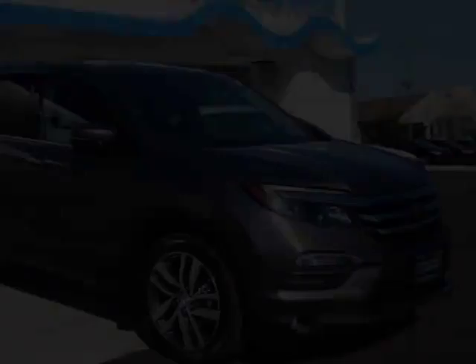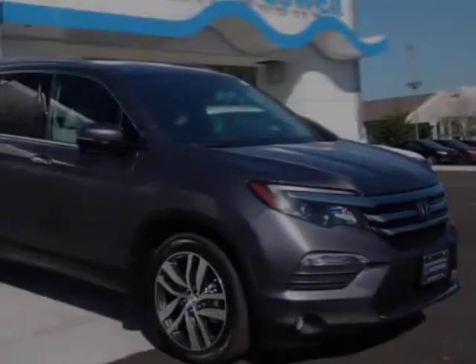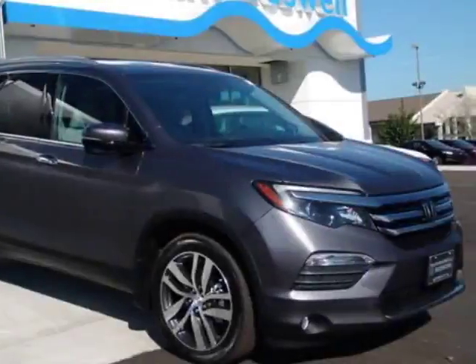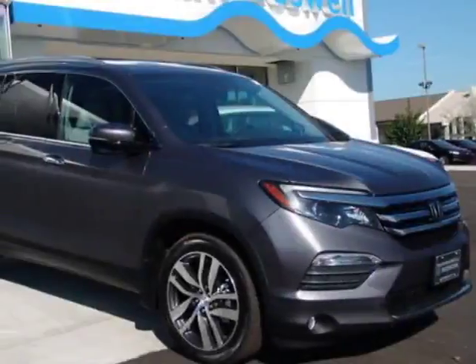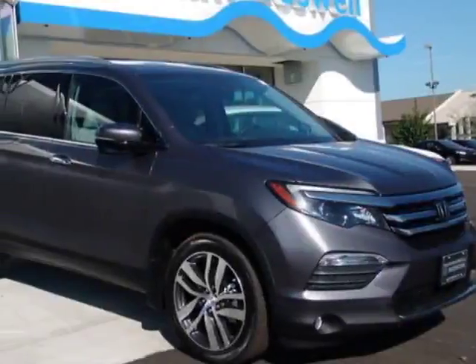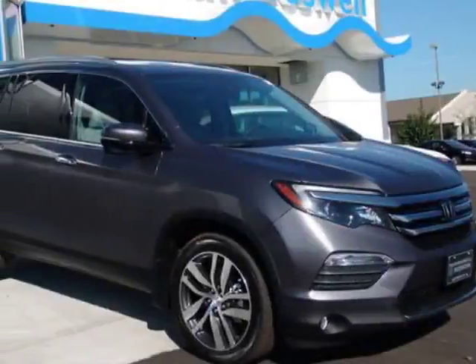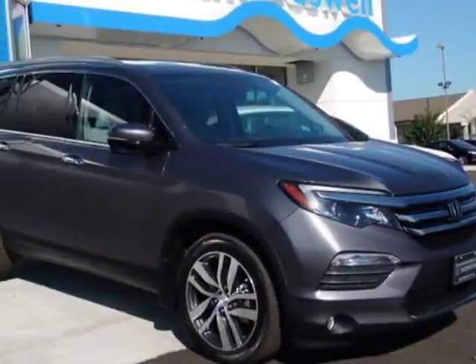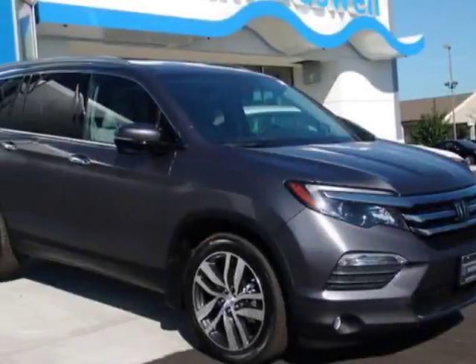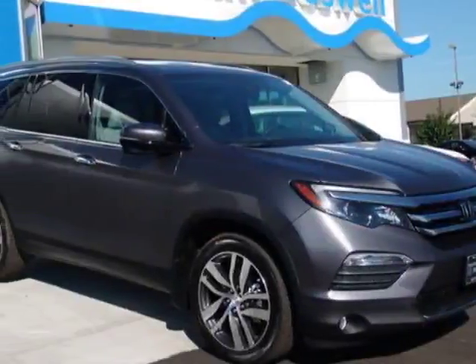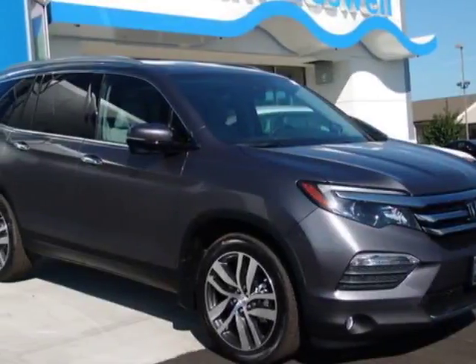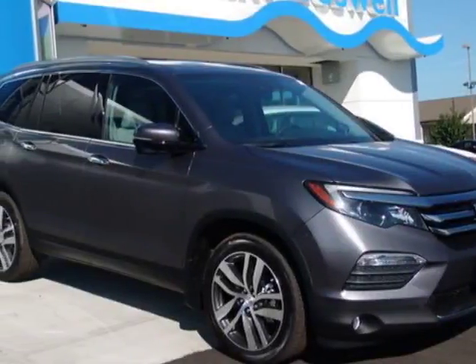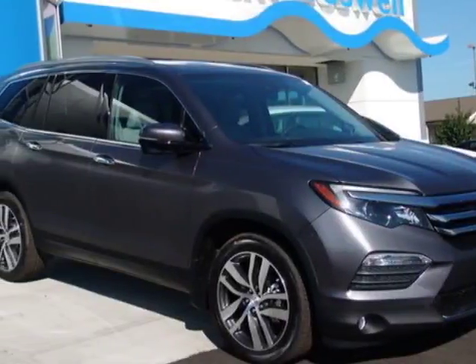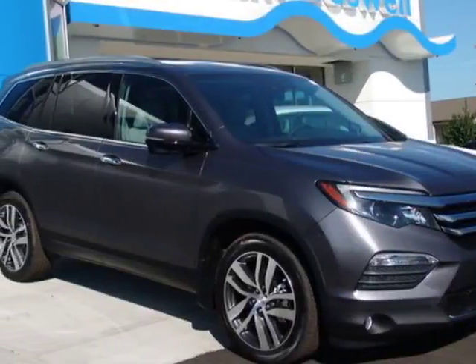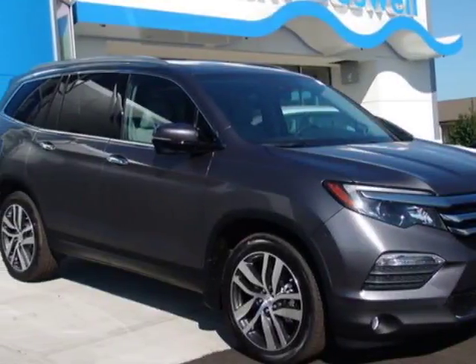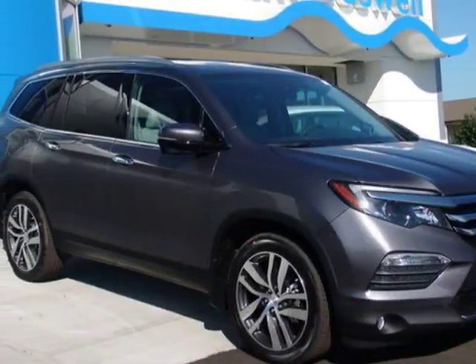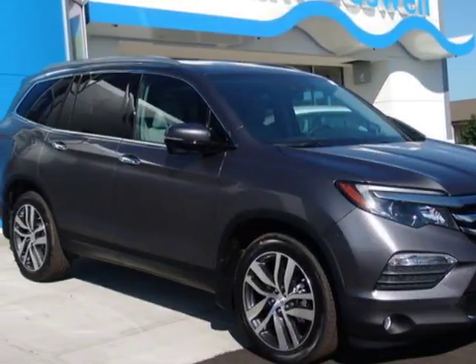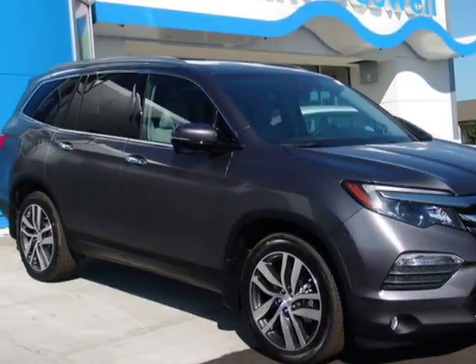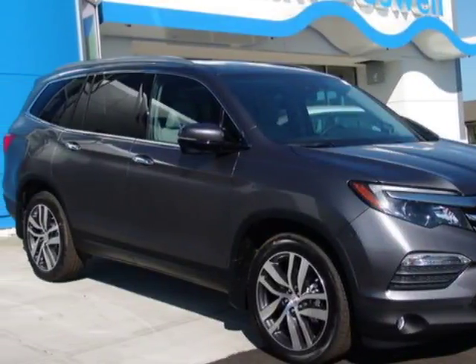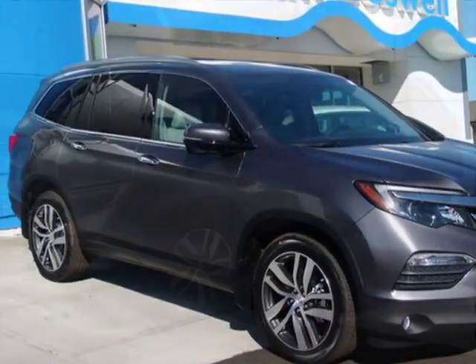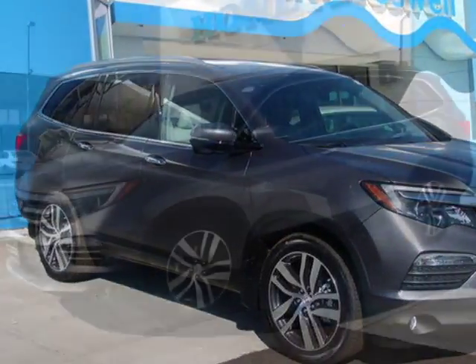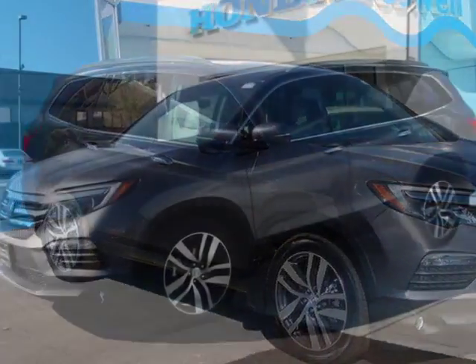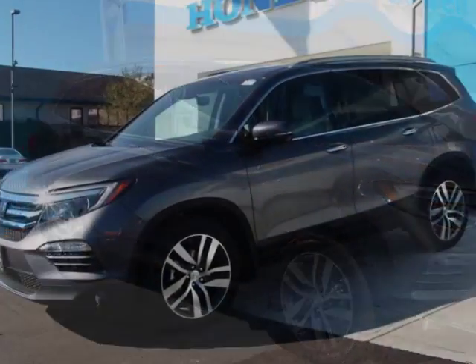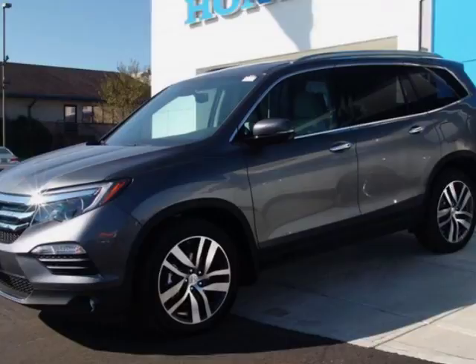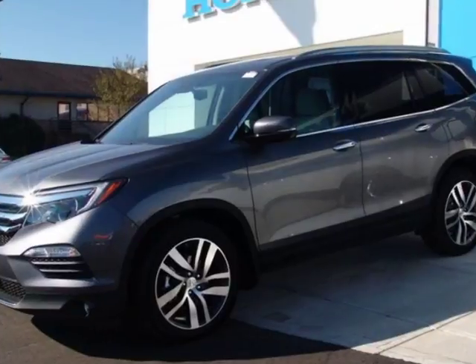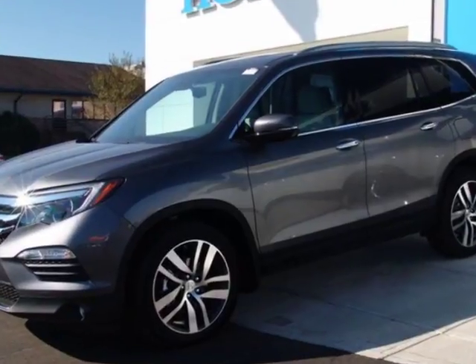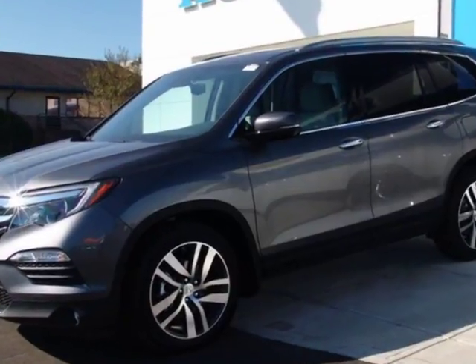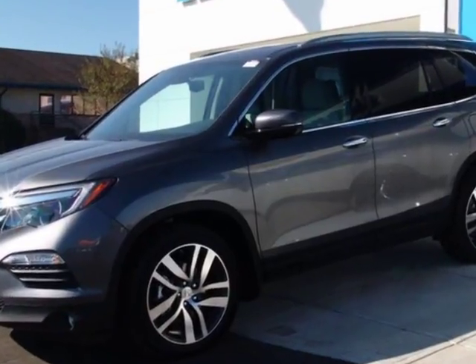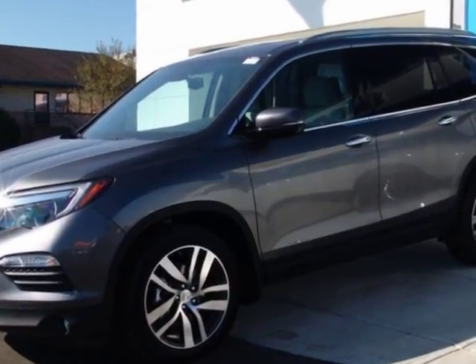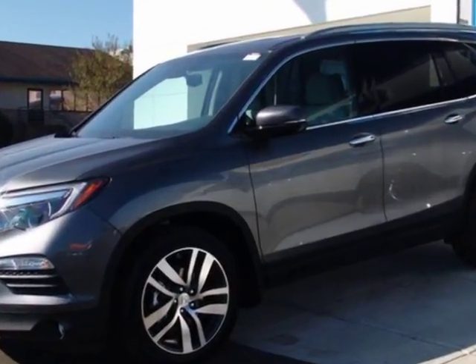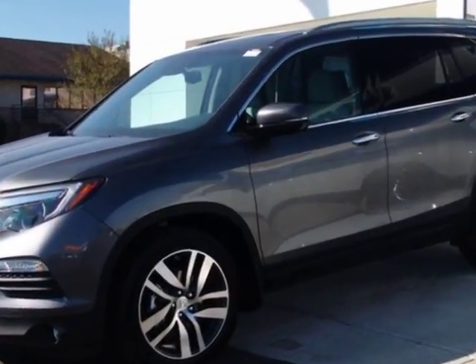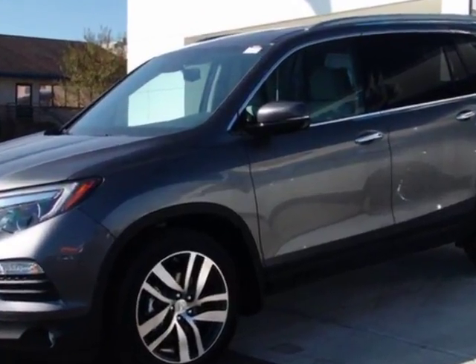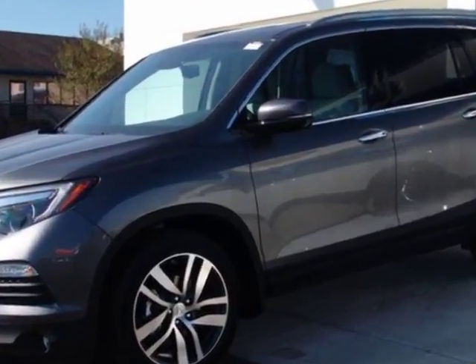Take a look at this new 2018 Honda Pilot. For your protection, this vehicle has a full factory warranty.